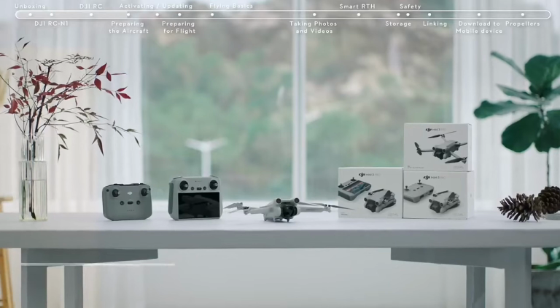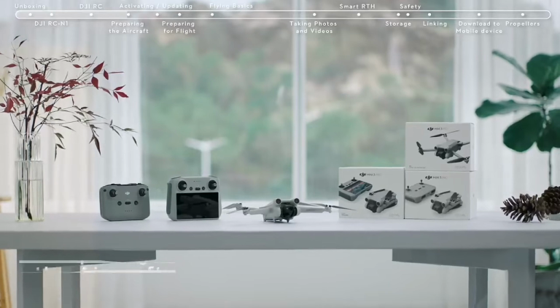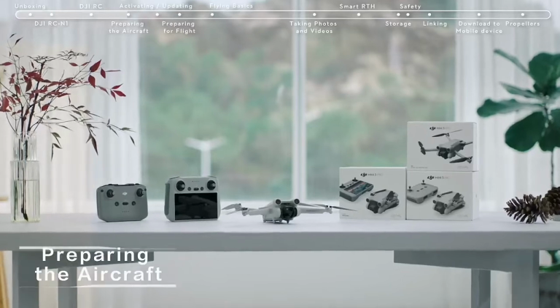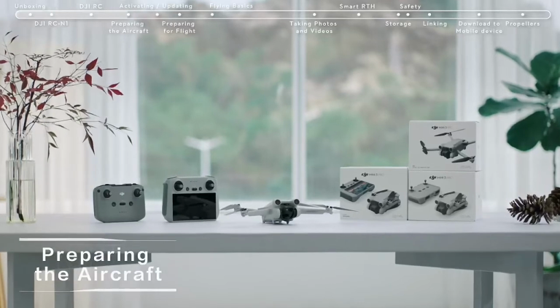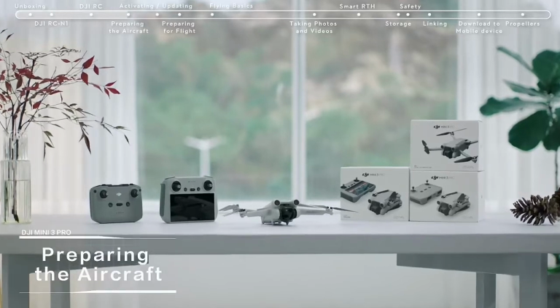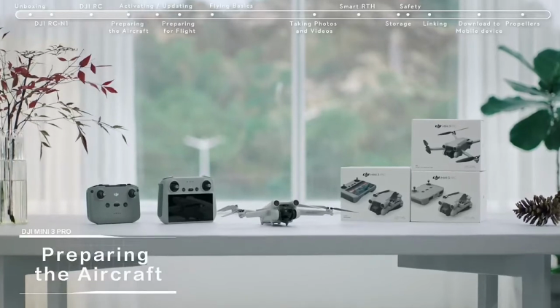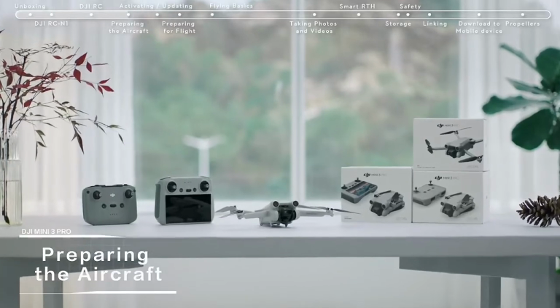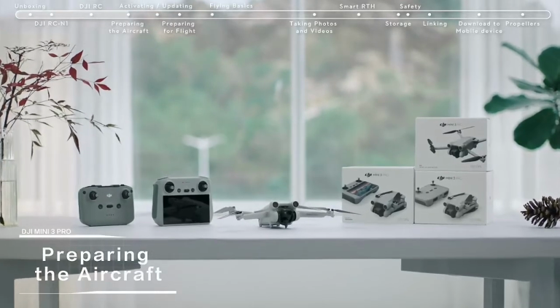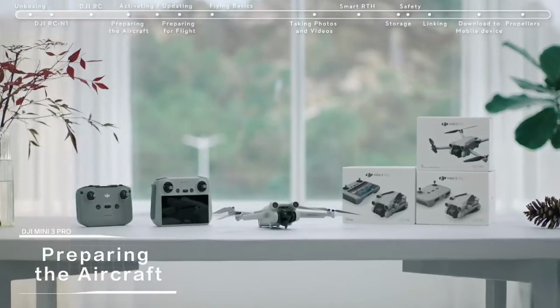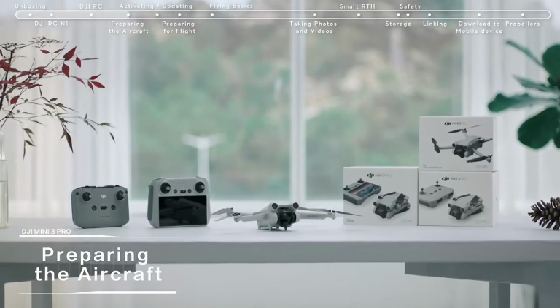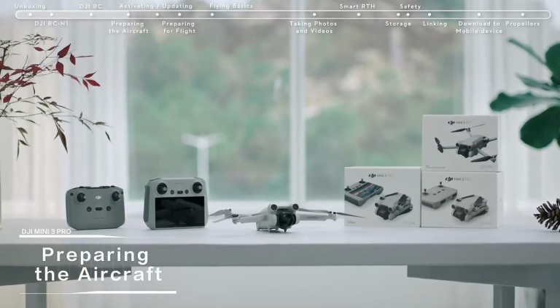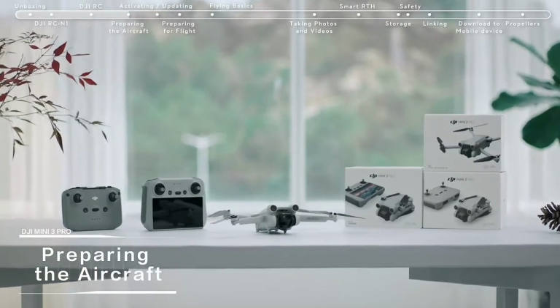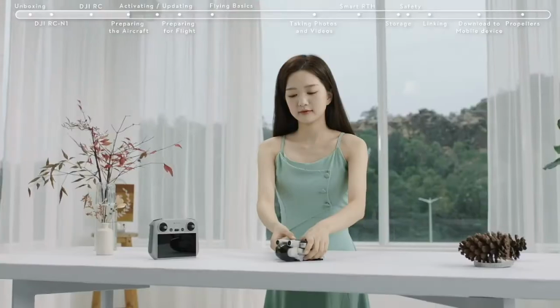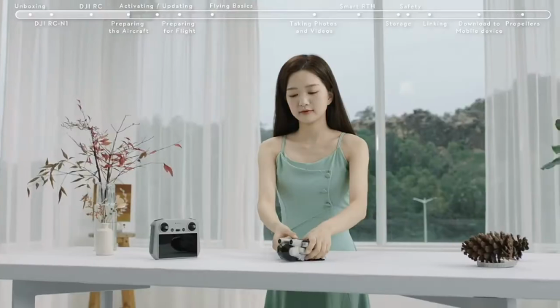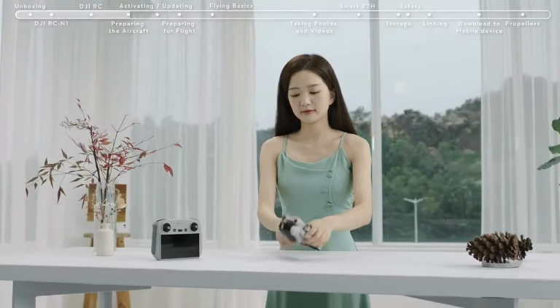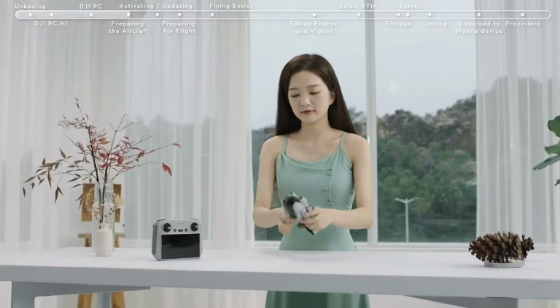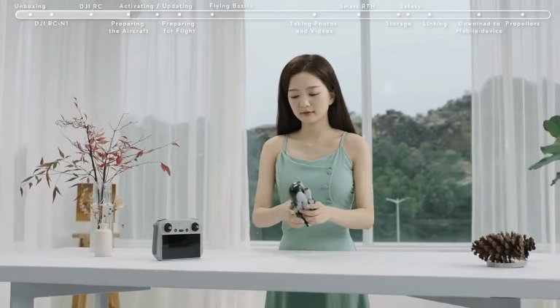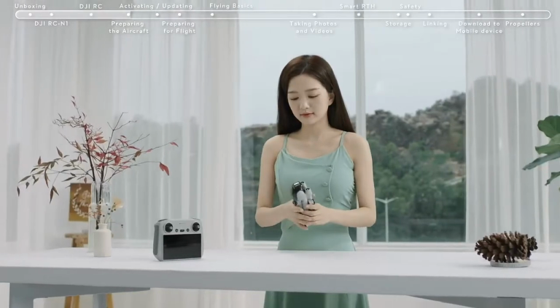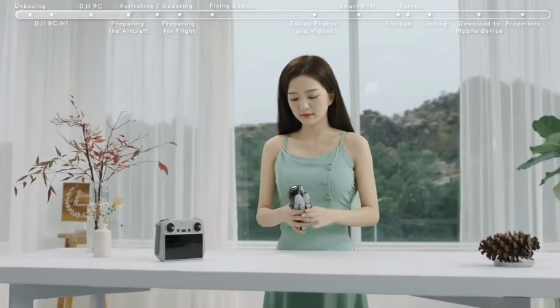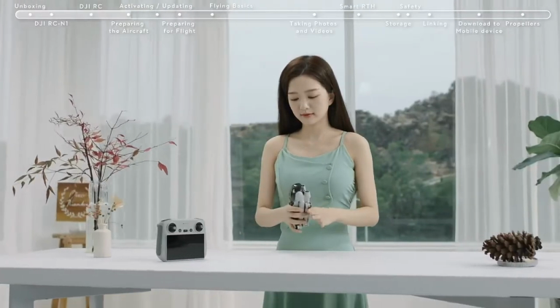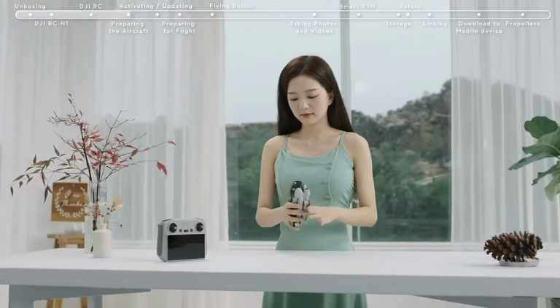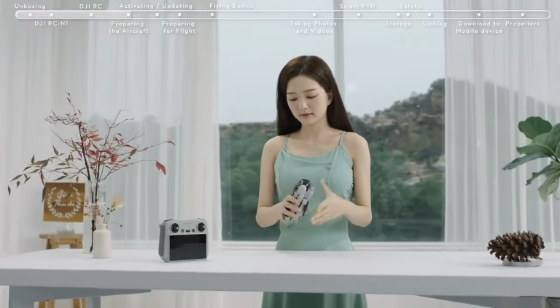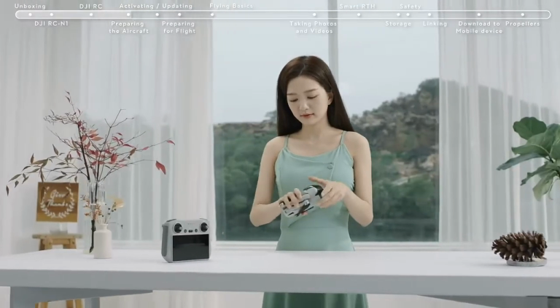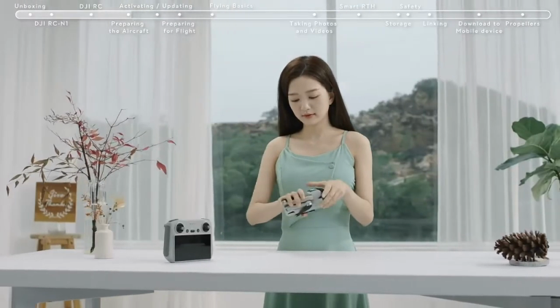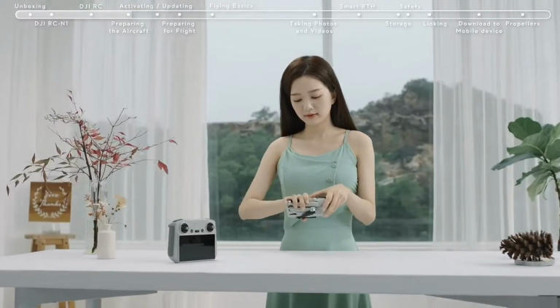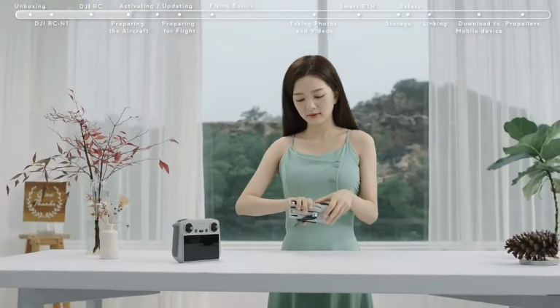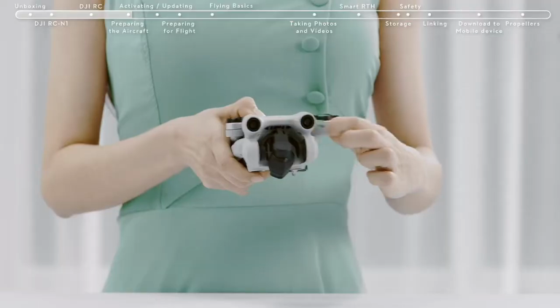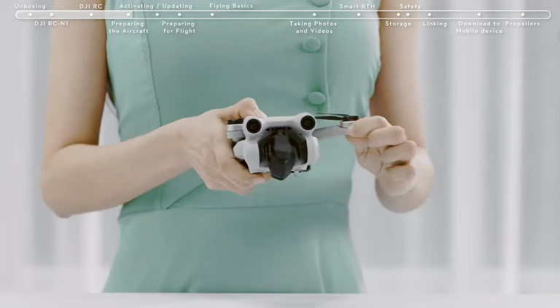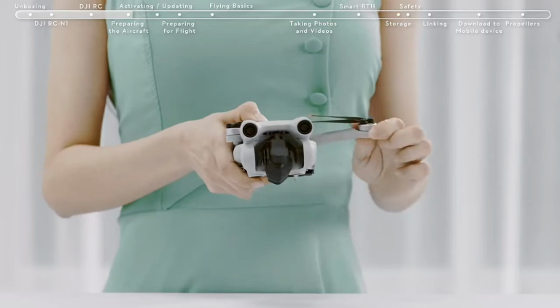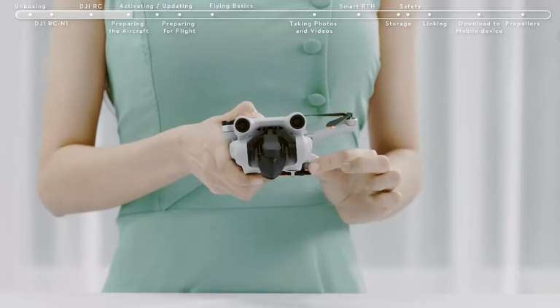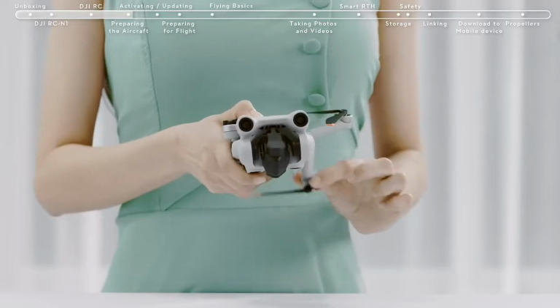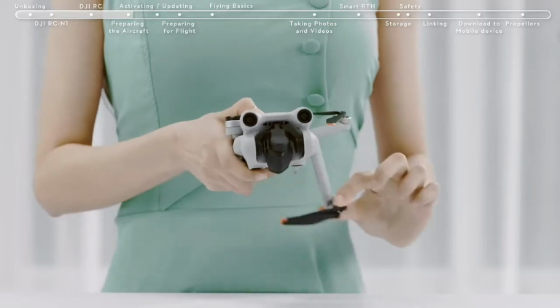Preparing the aircraft. Remove the gimbal cover and unfold the drone's arms.